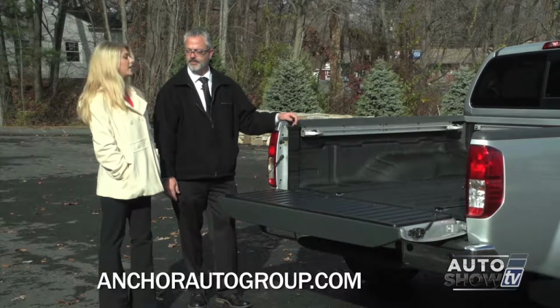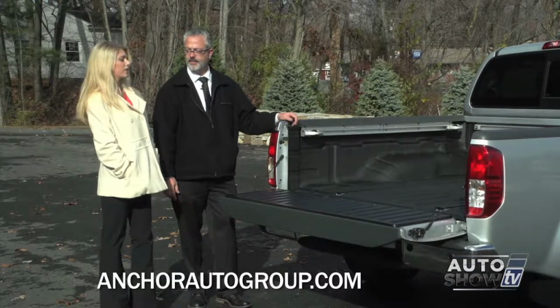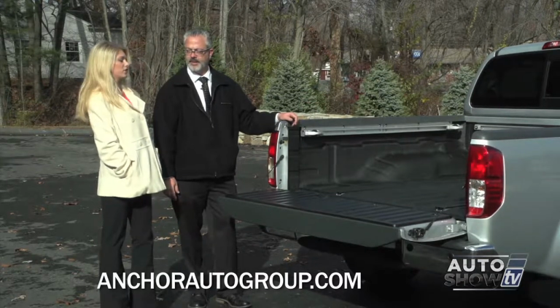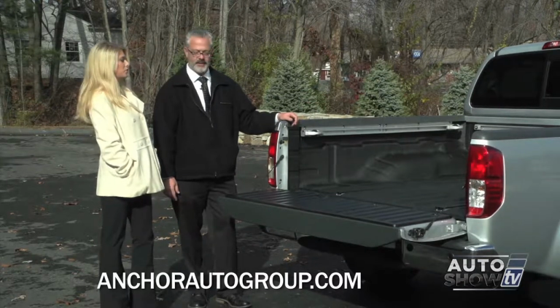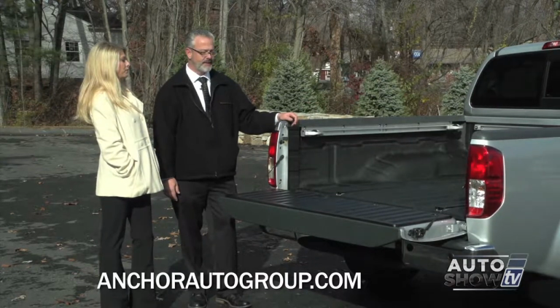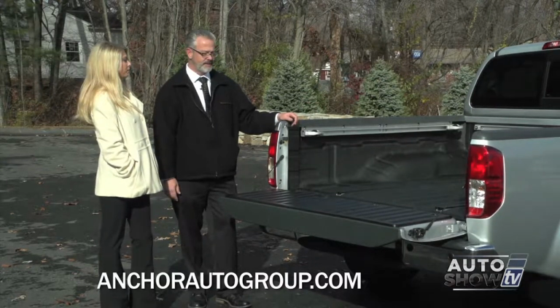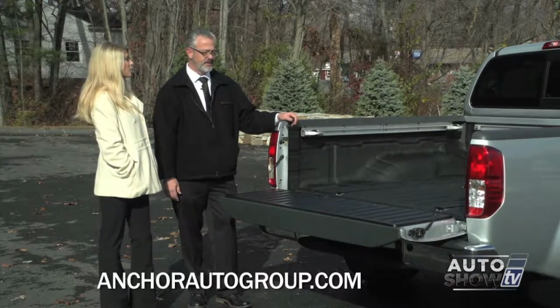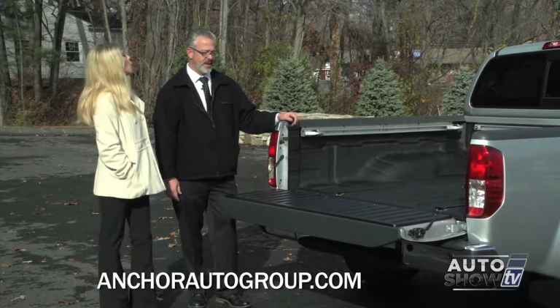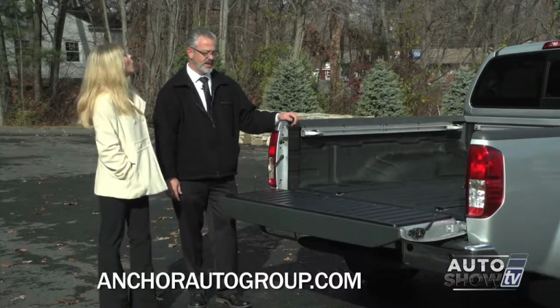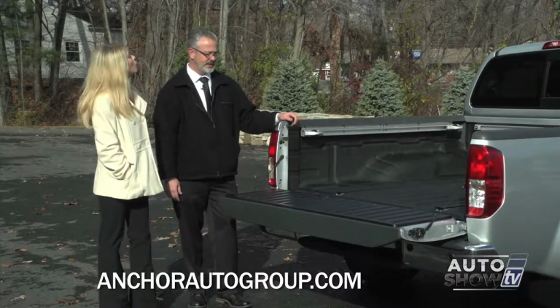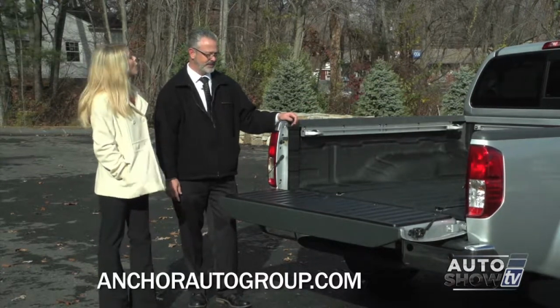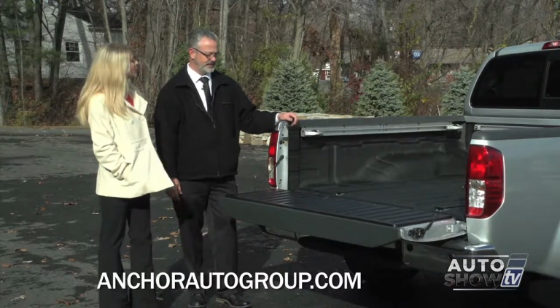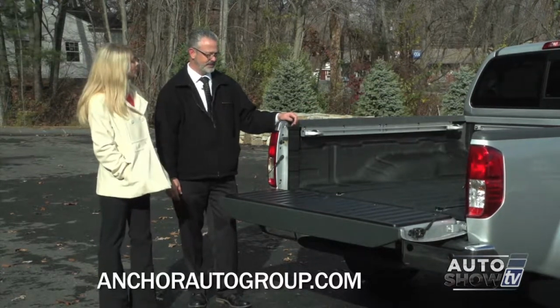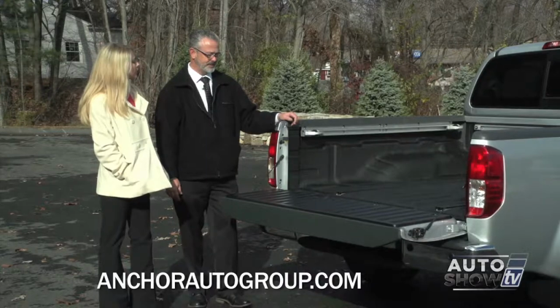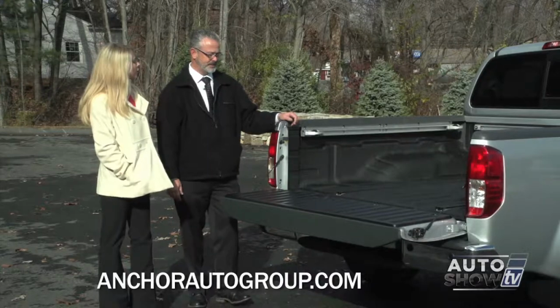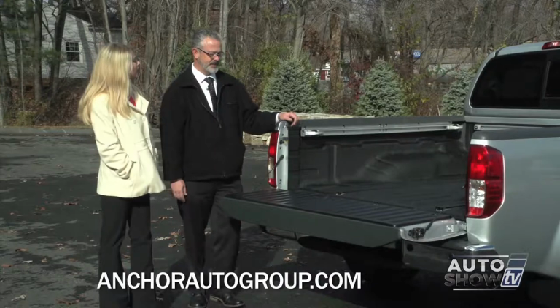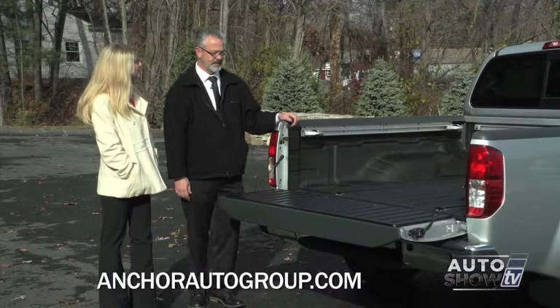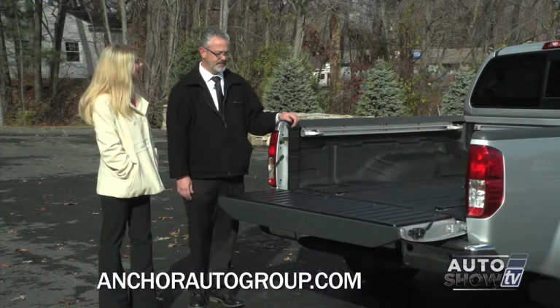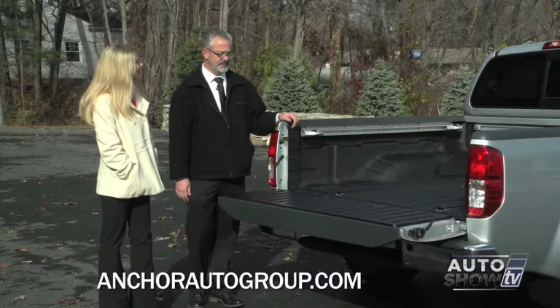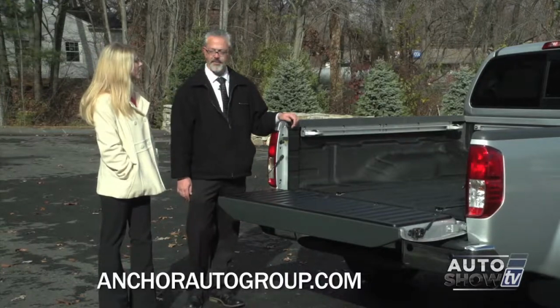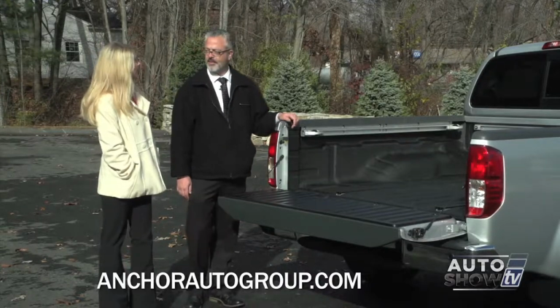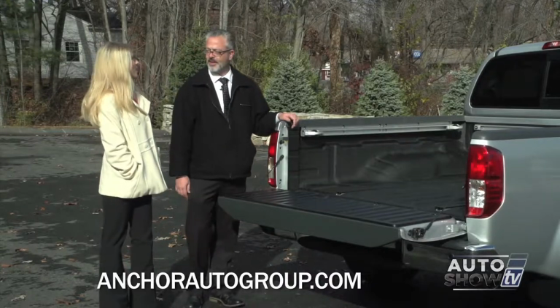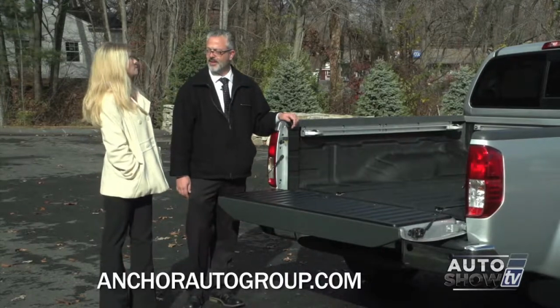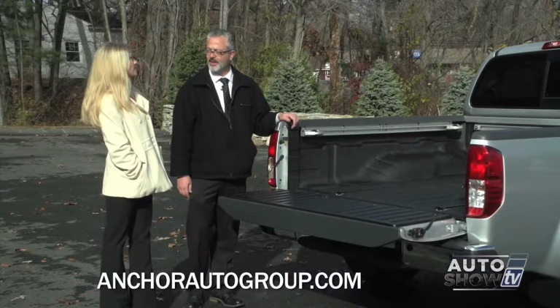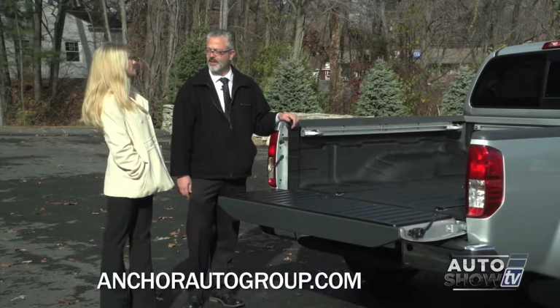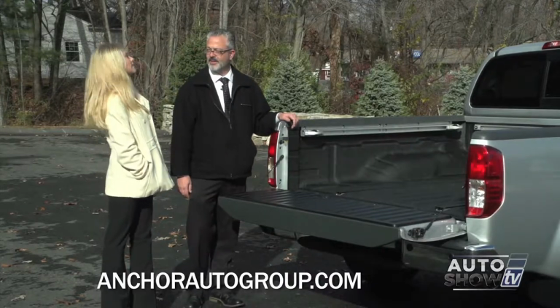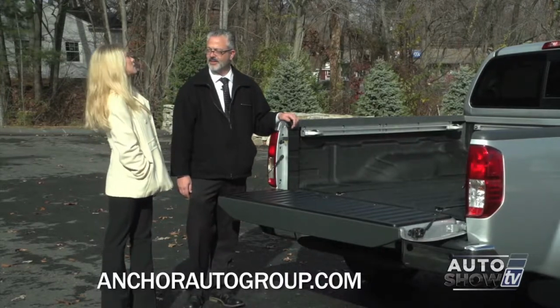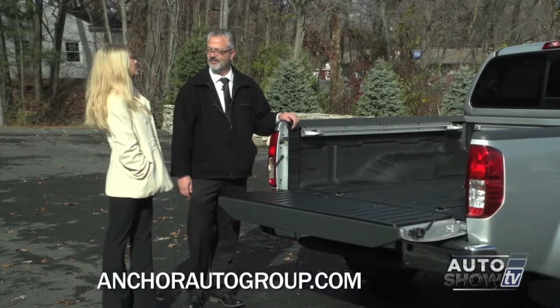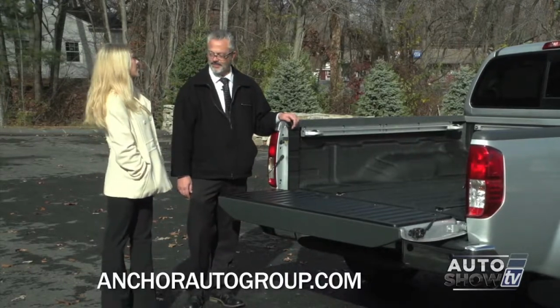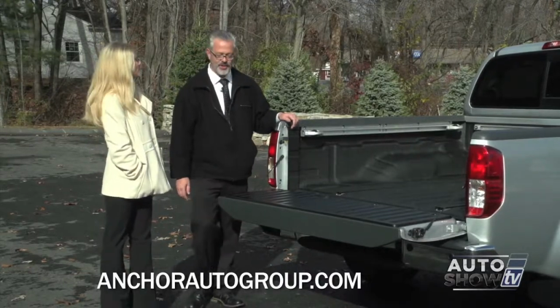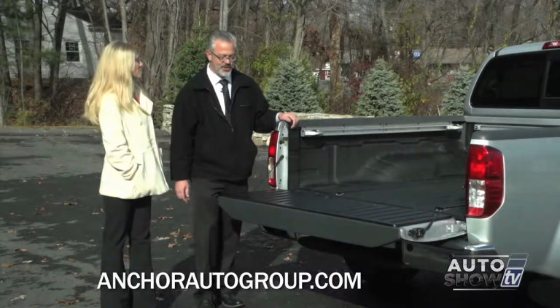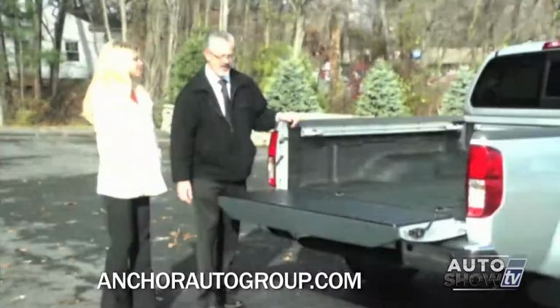You can even get a tent for this. There are little tool boxes, little gates that can slide back and forth, and even a bed extender to increase another foot from the back of the tailgate. Very versatile. Why don't we take a look inside and check out that amazing technology?